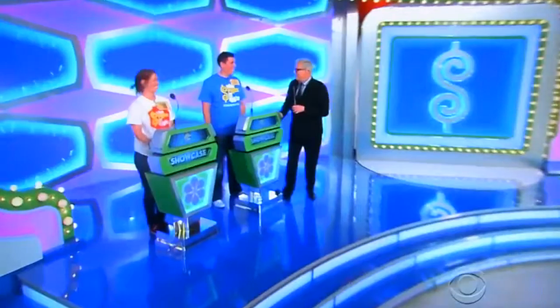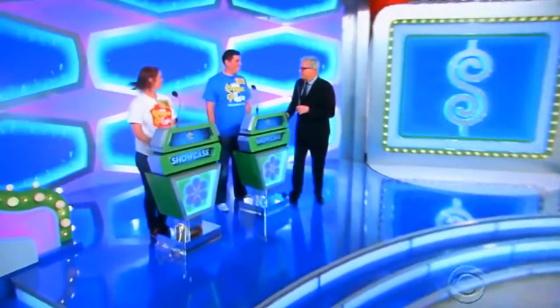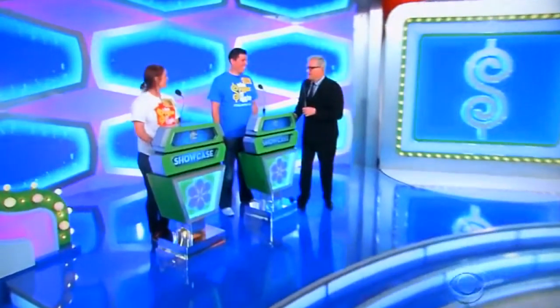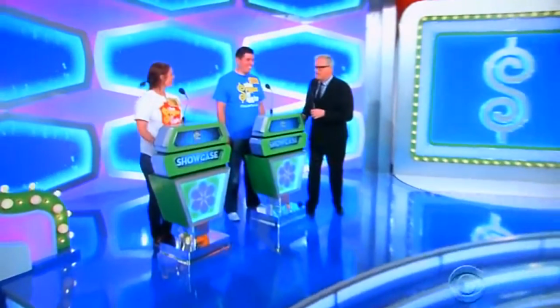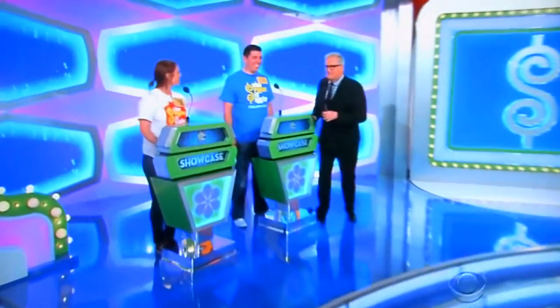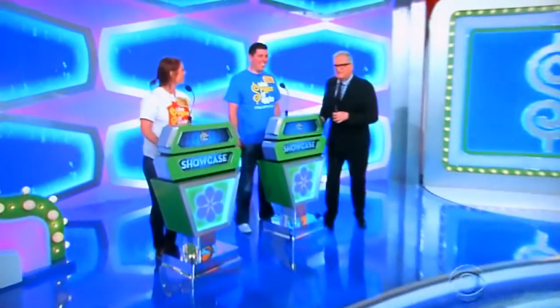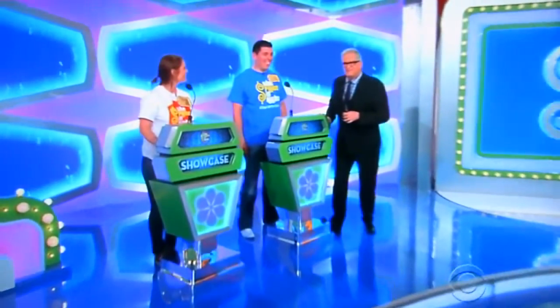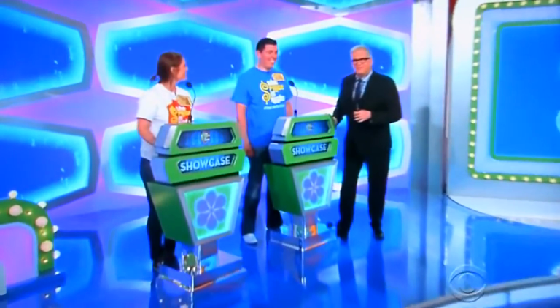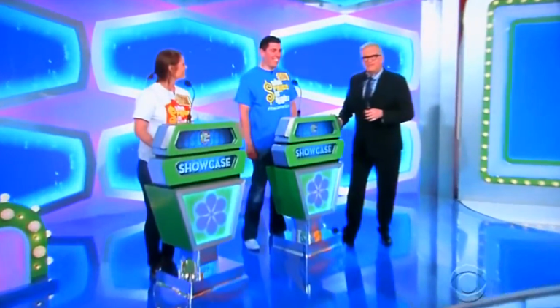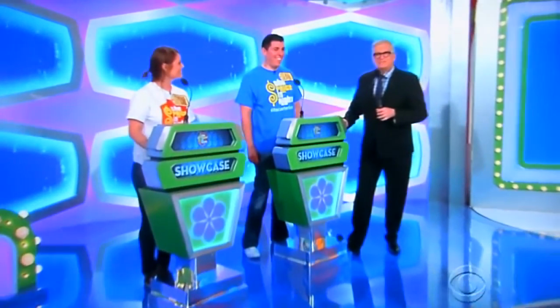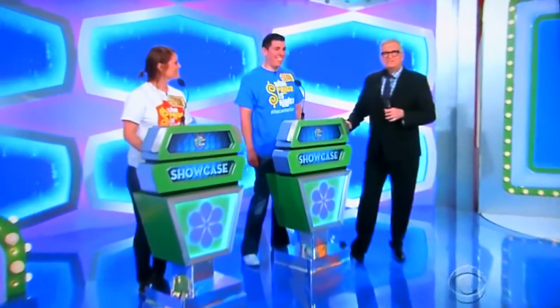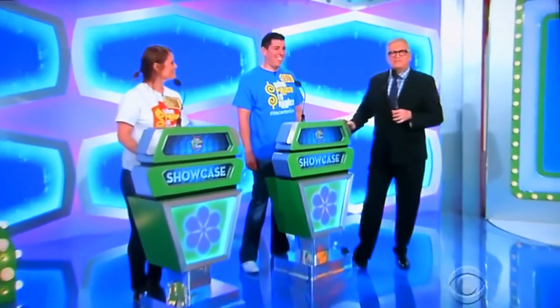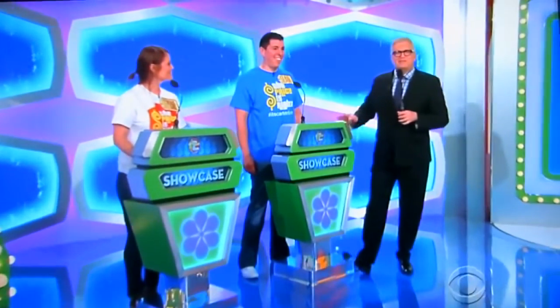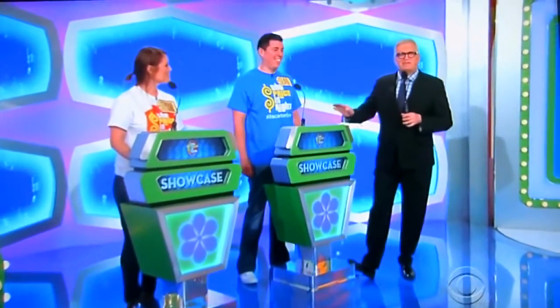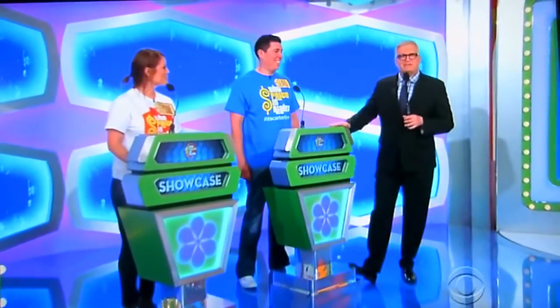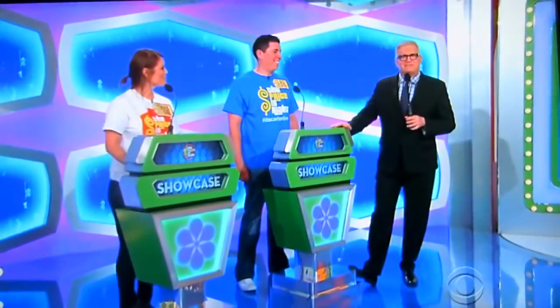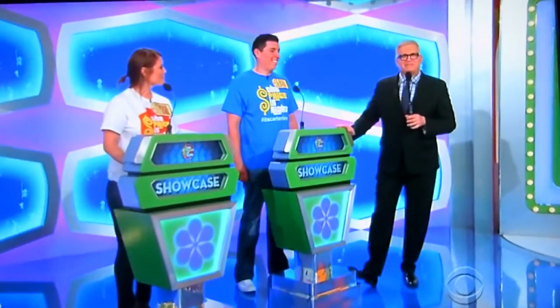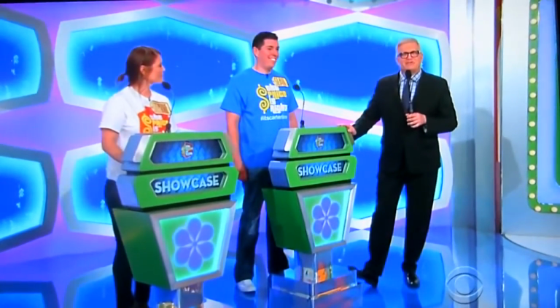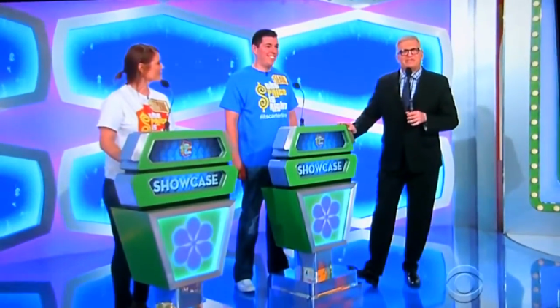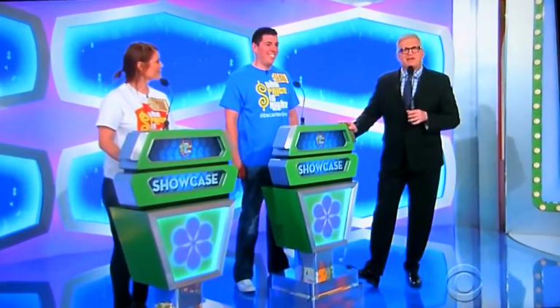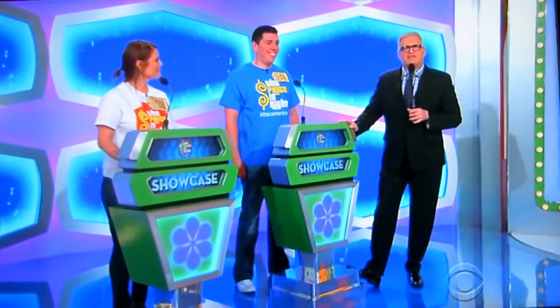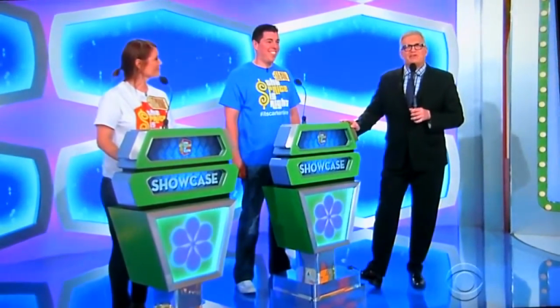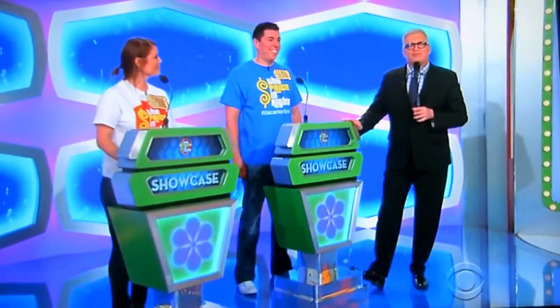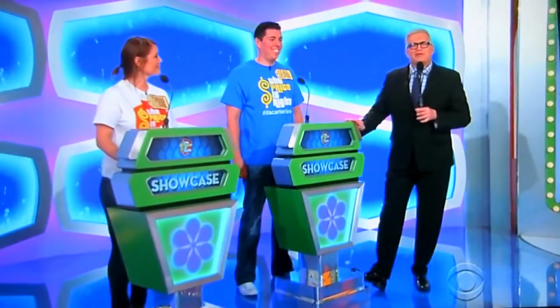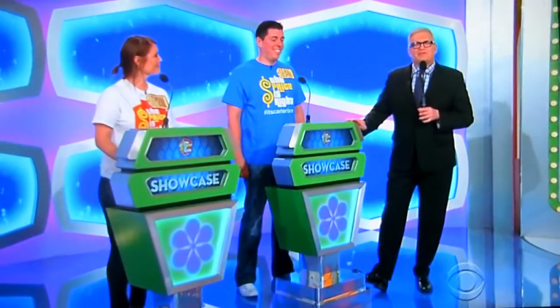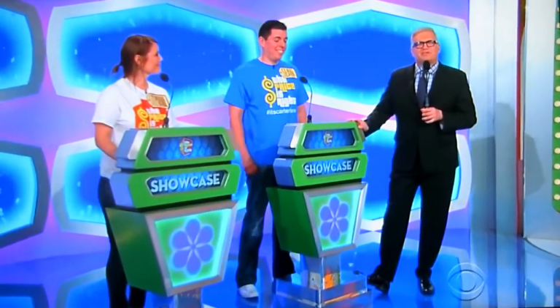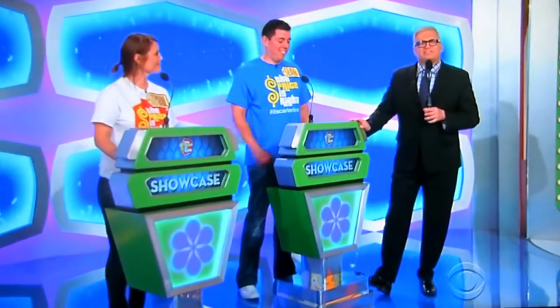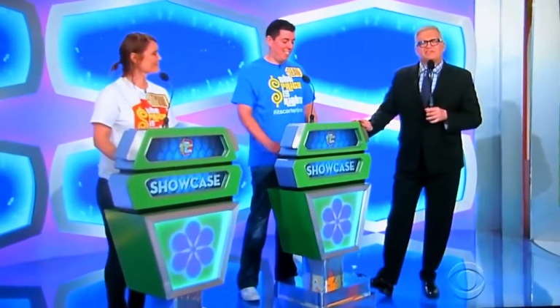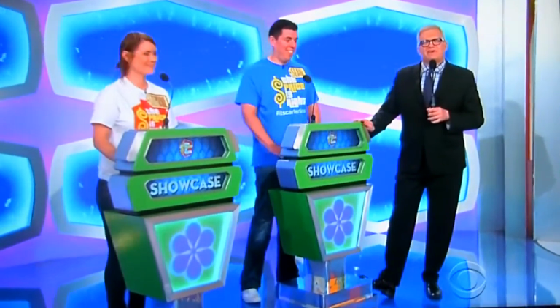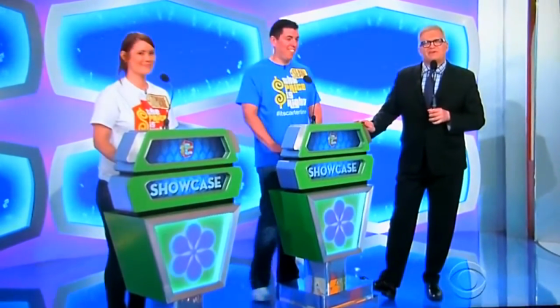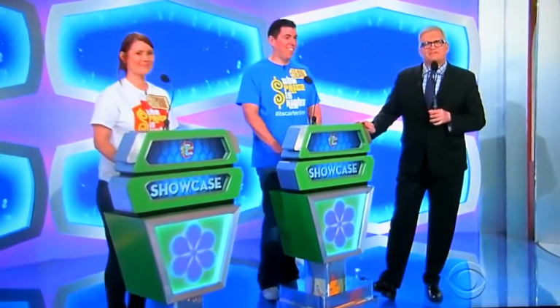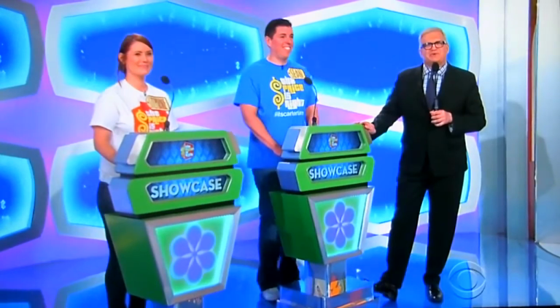Sean, good luck. Two of our big players here in the showcase round. You know you've been waiting for it. Let's start it off. Go ahead, George.